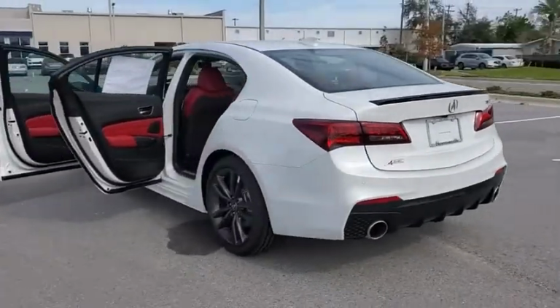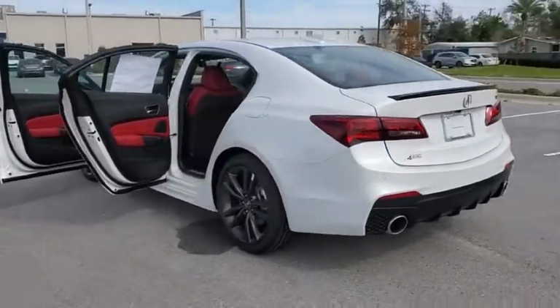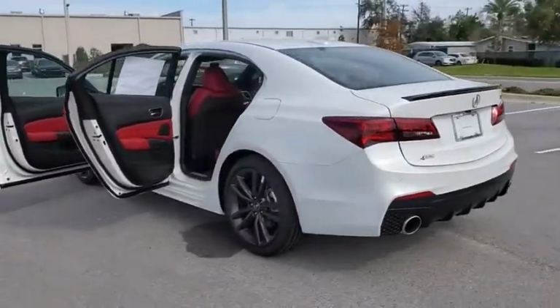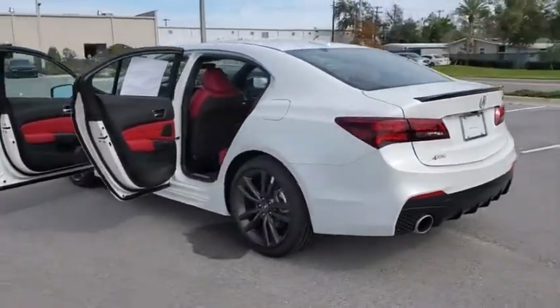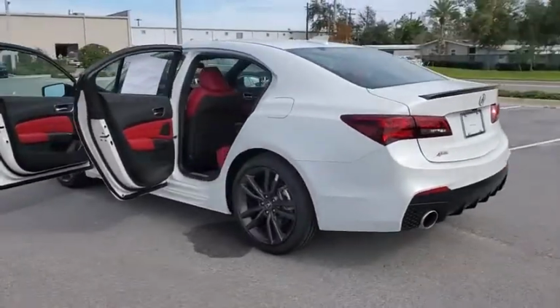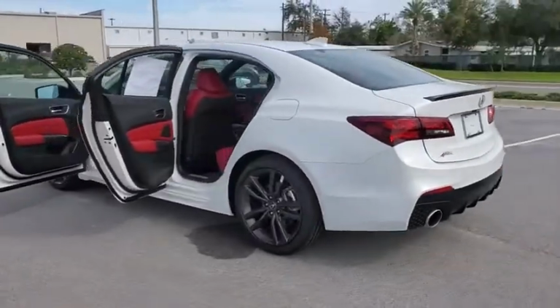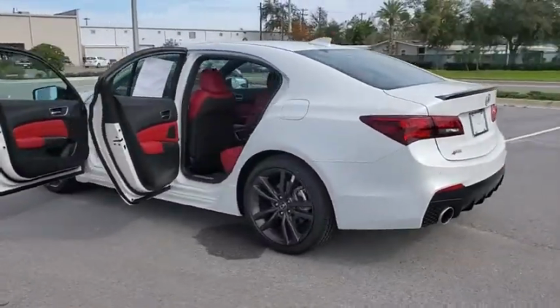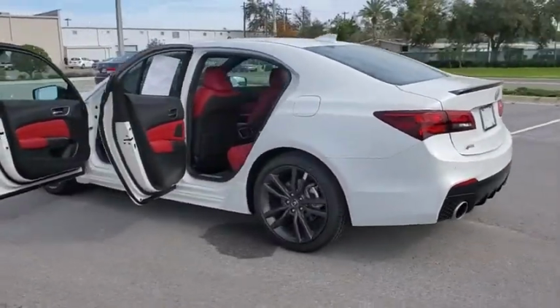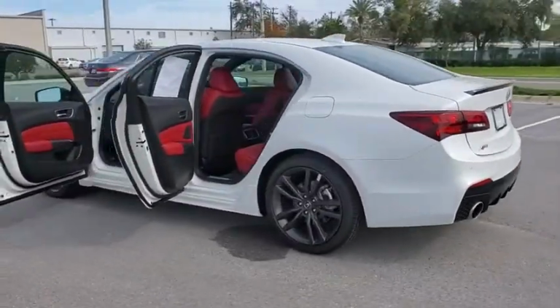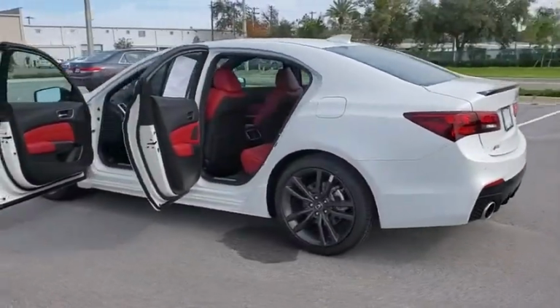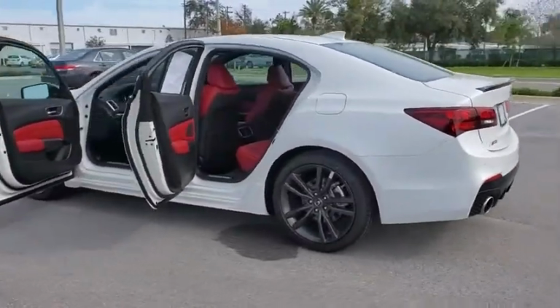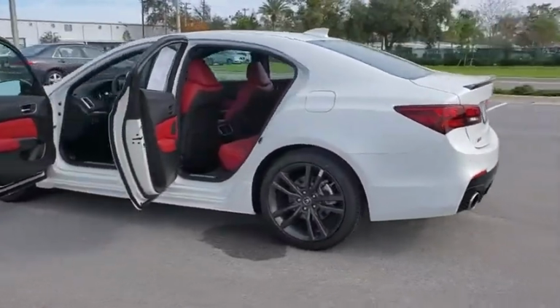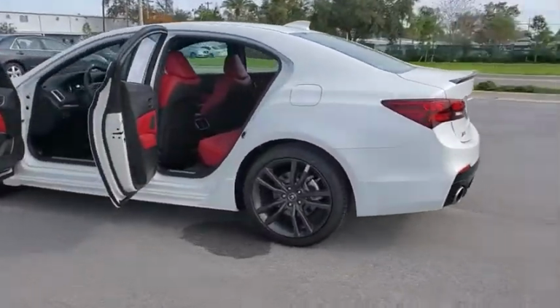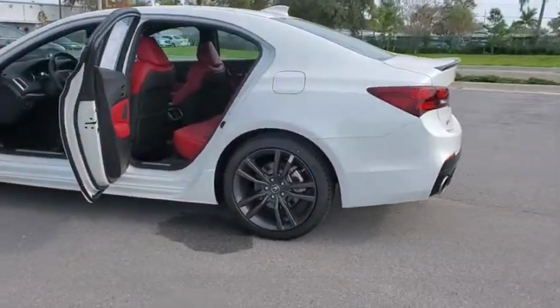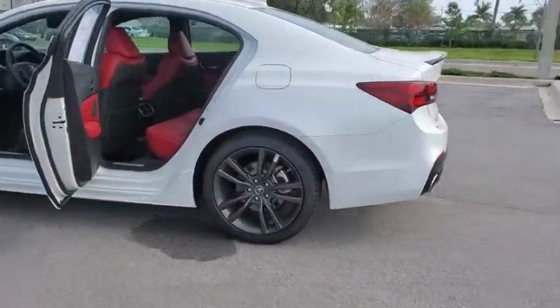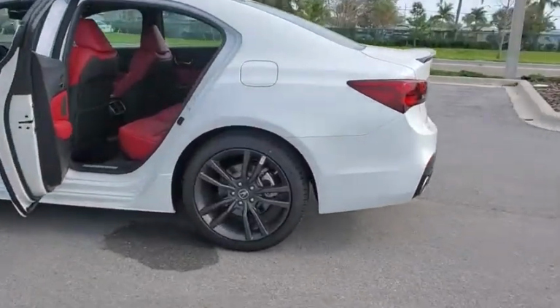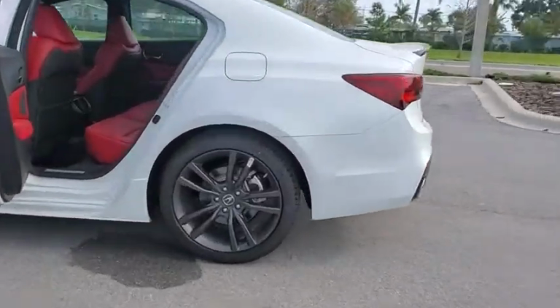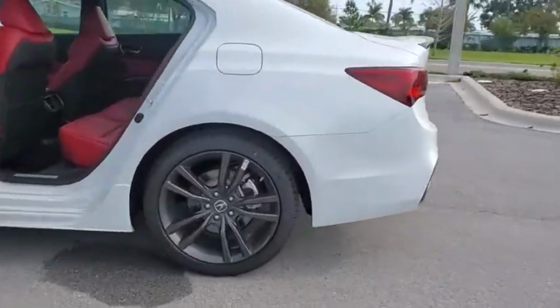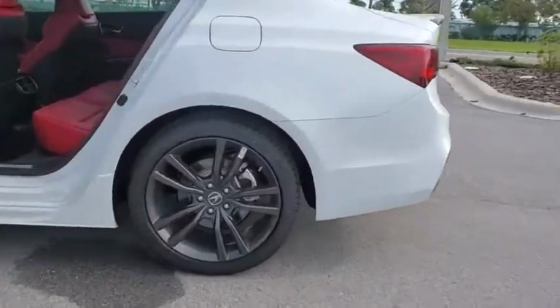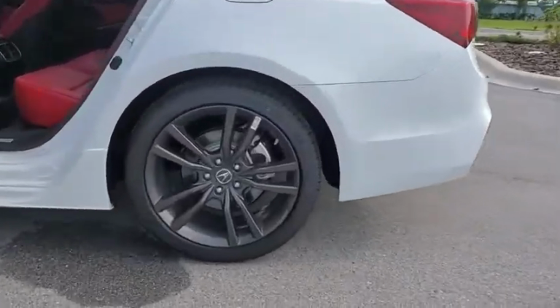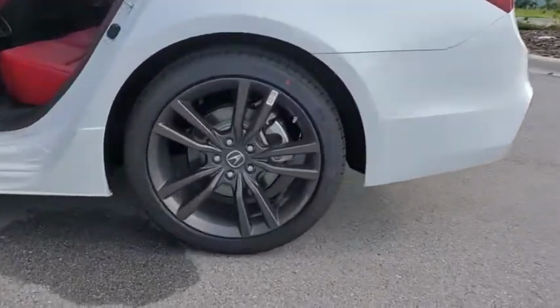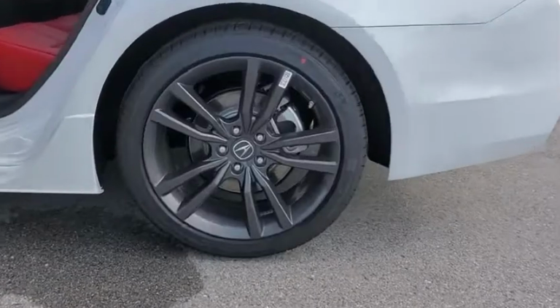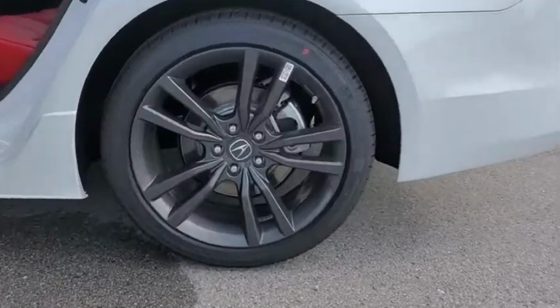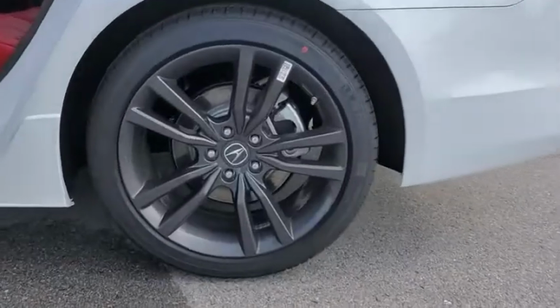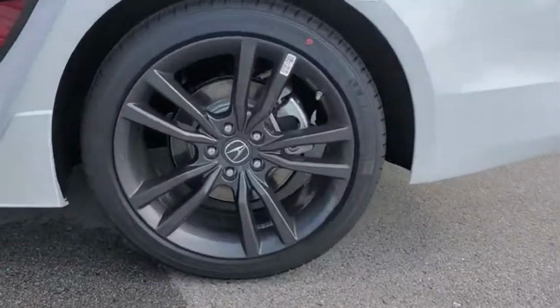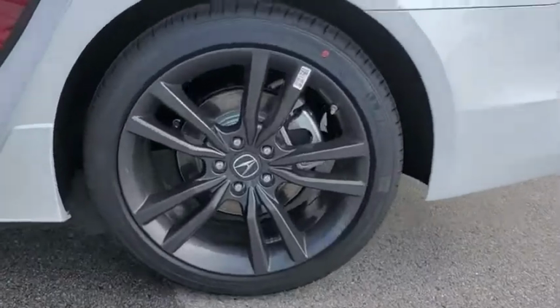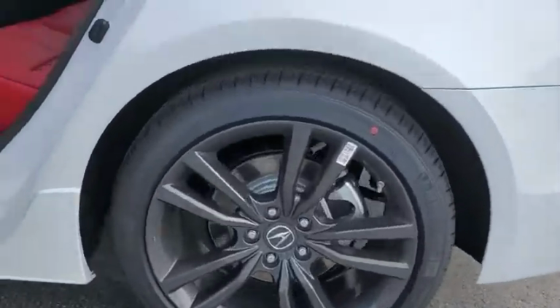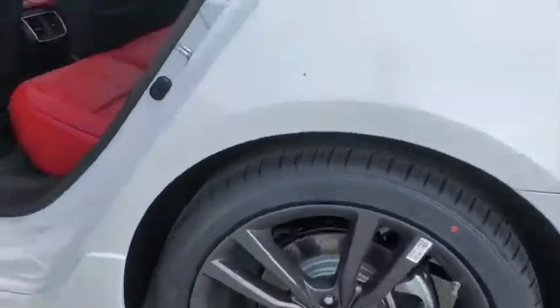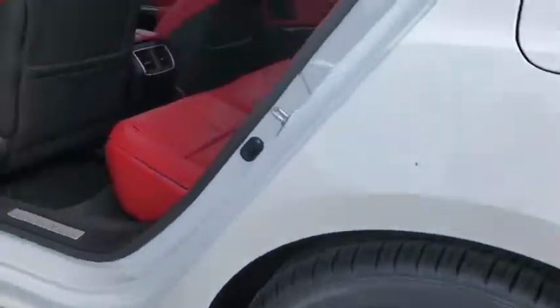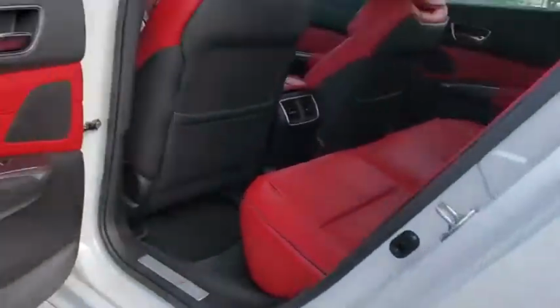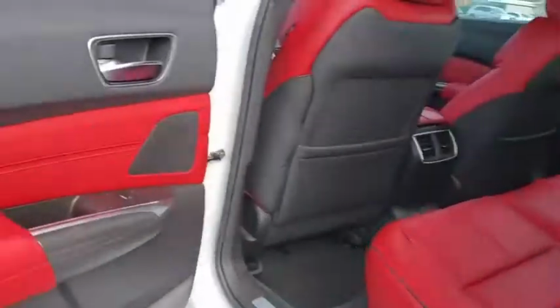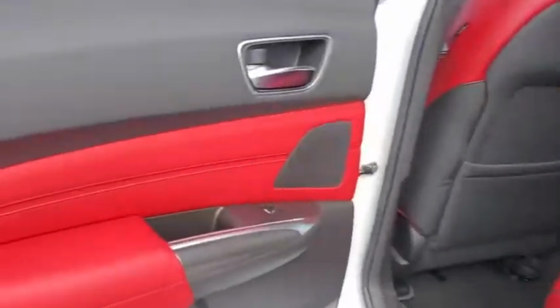It comes with an extremely quiet interior, spacious front seats, and smooth ride quality.